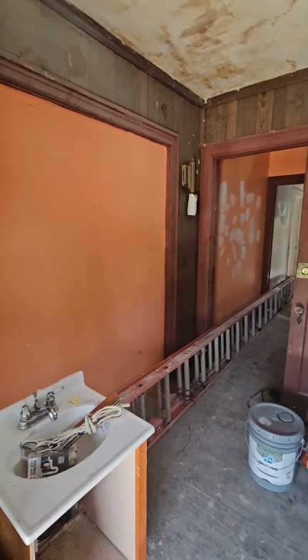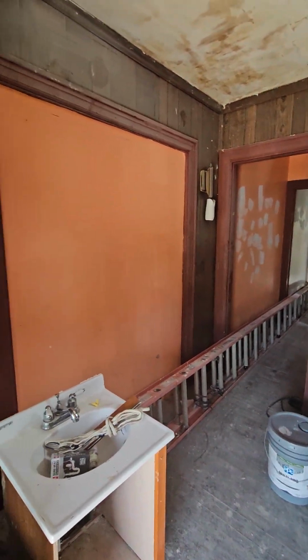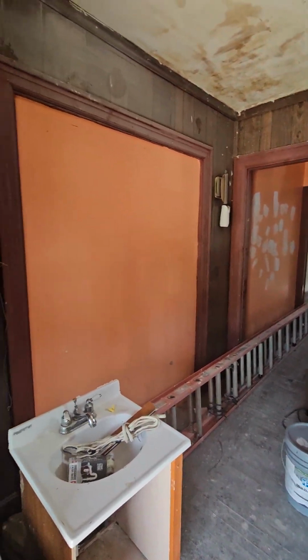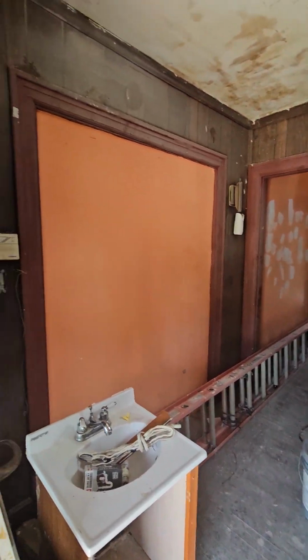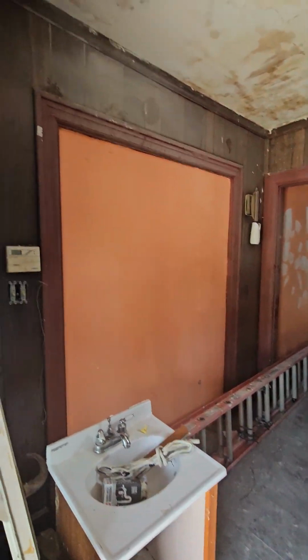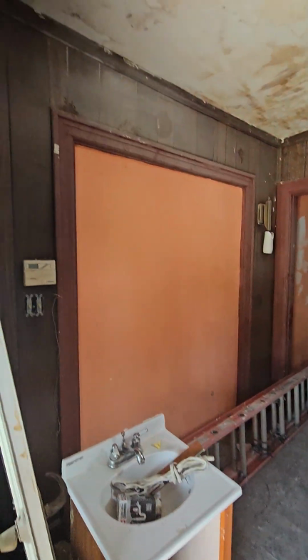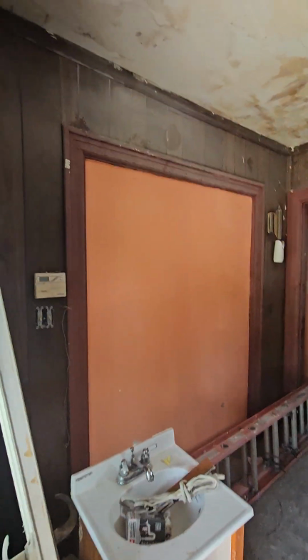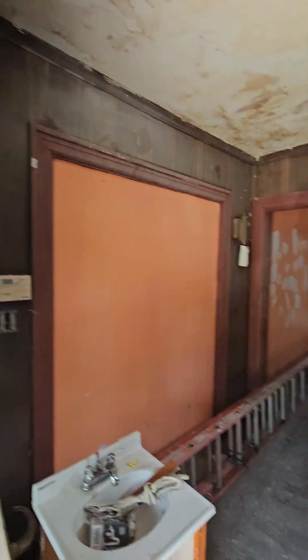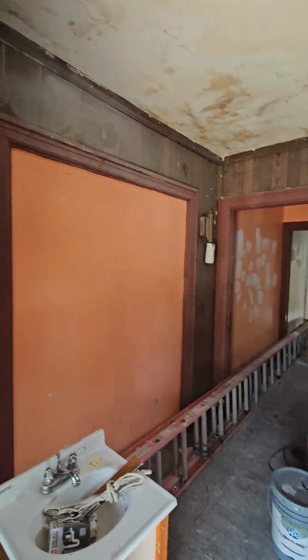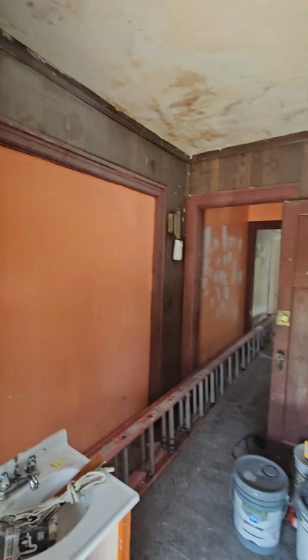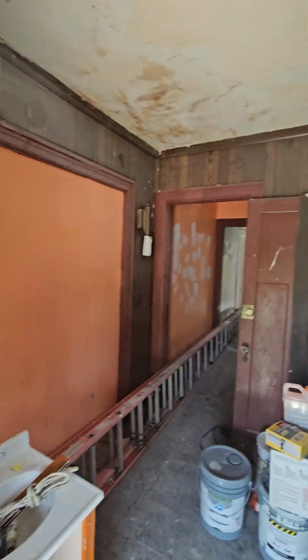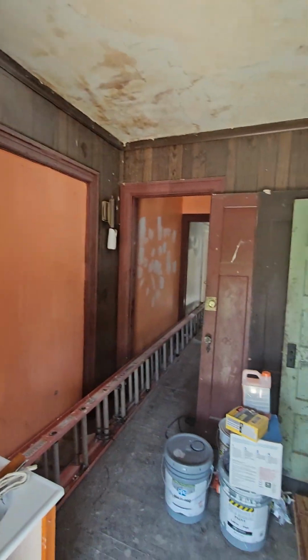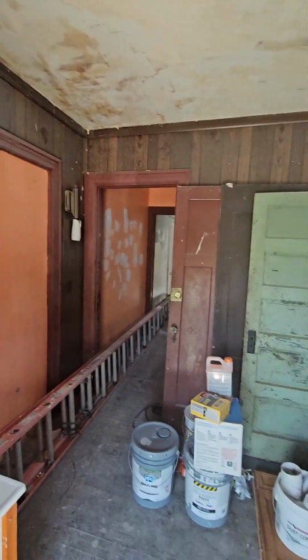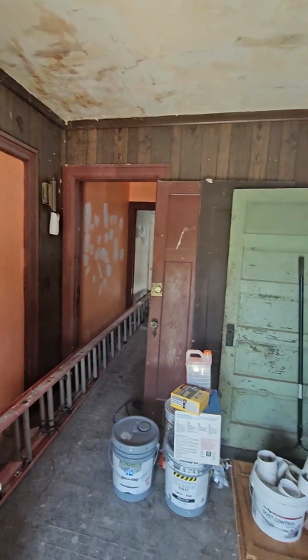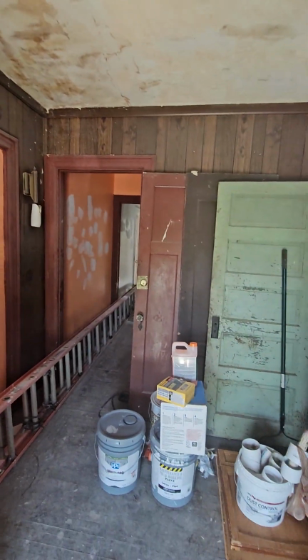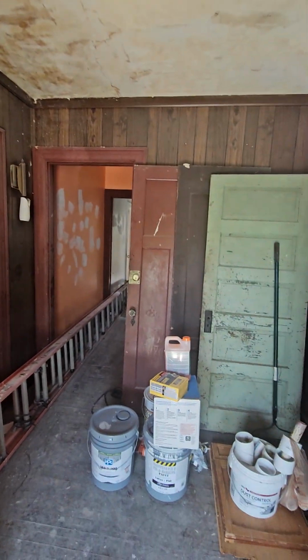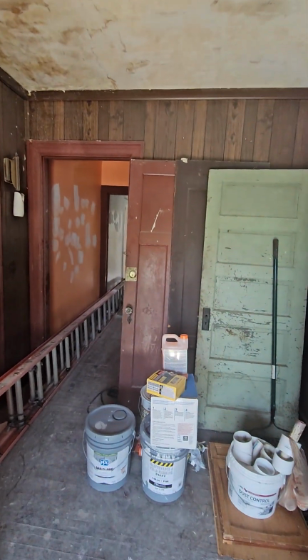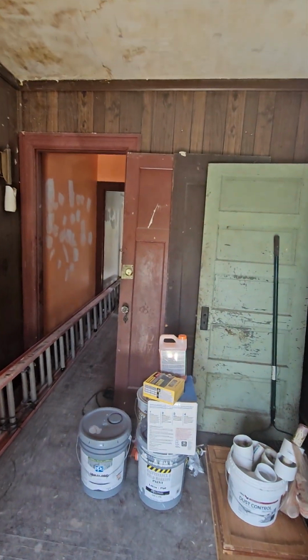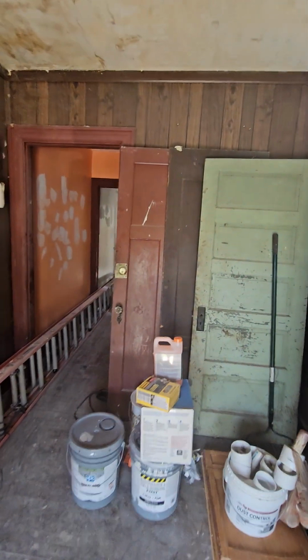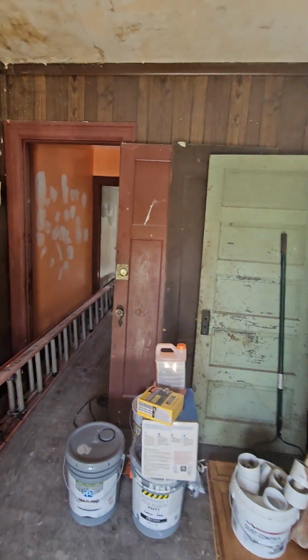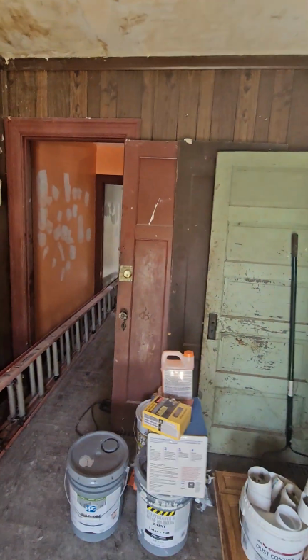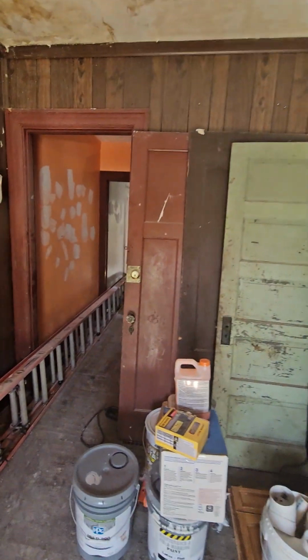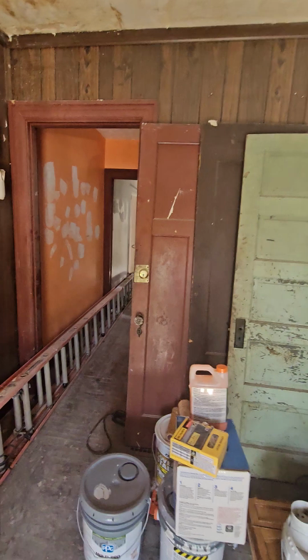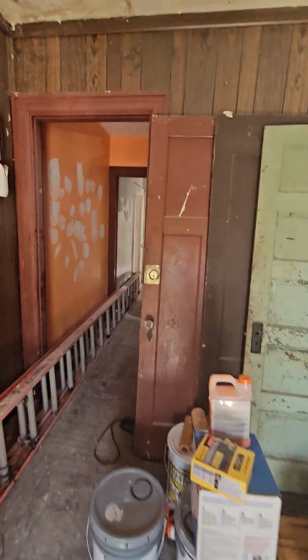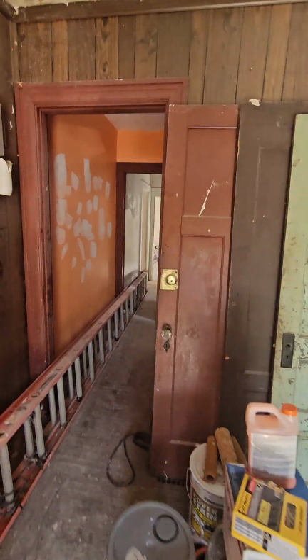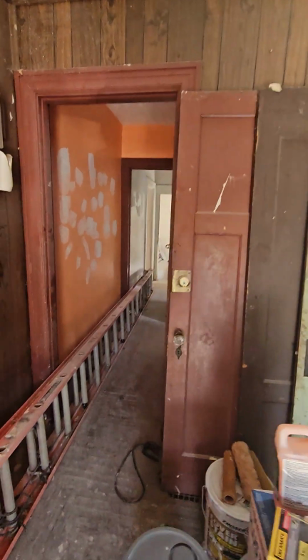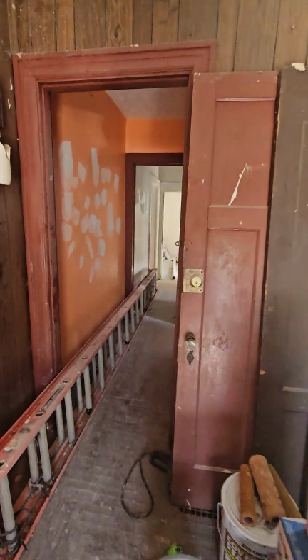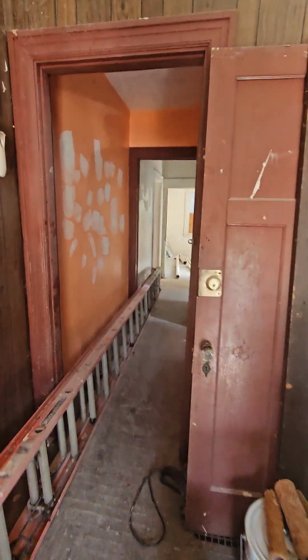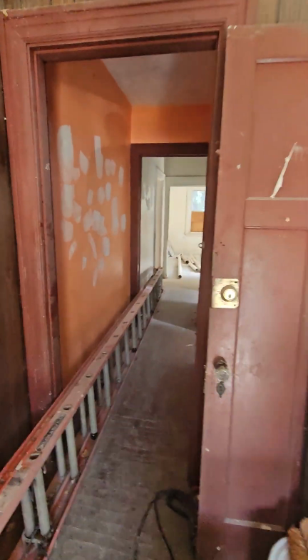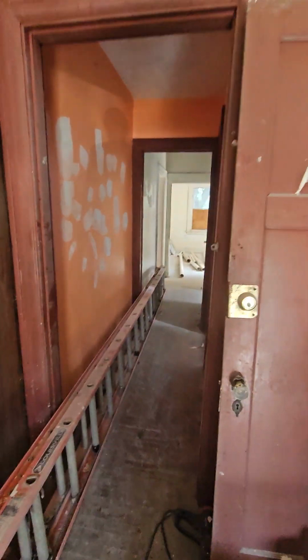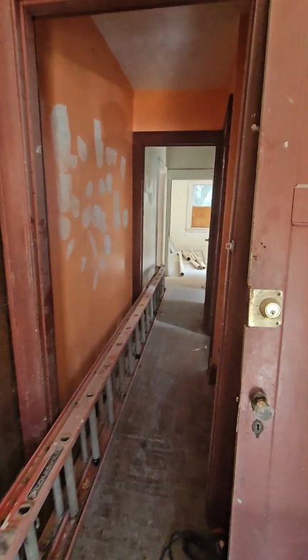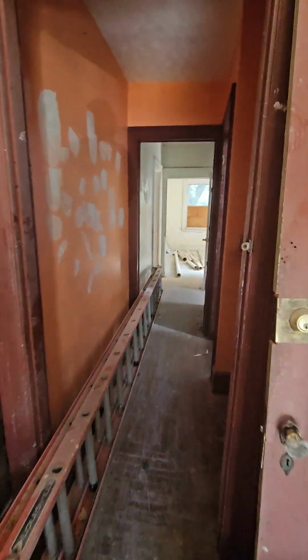We're gonna do a duplex from this house. So this is unit number one.